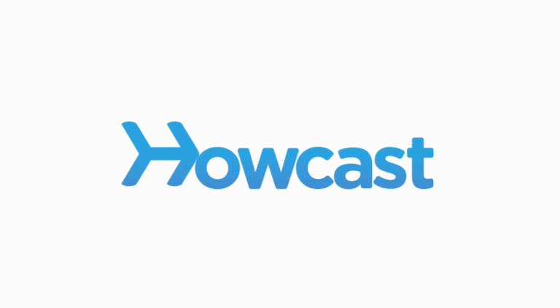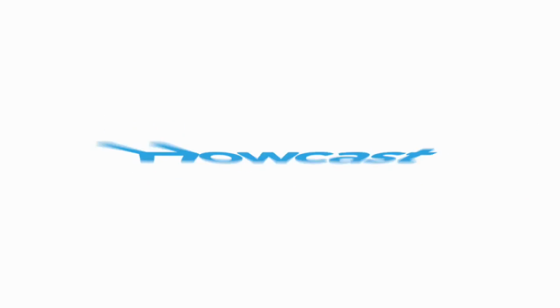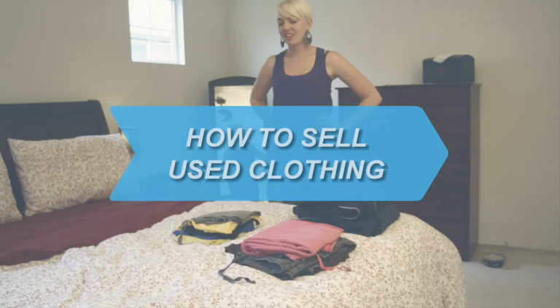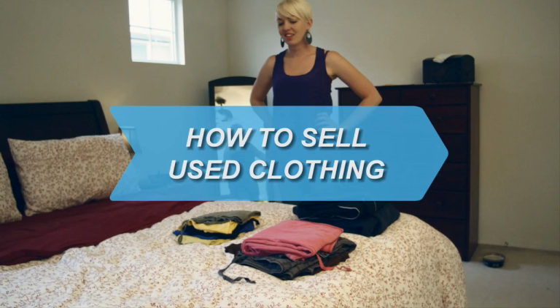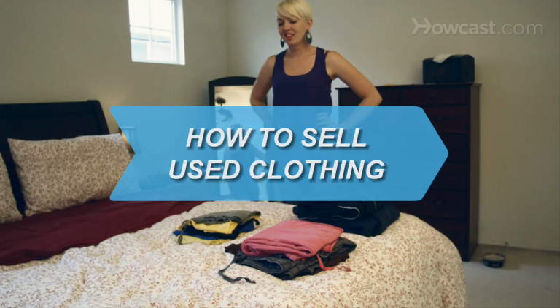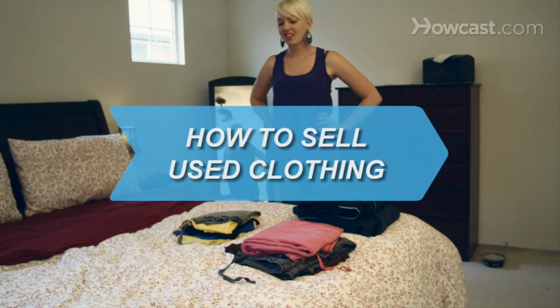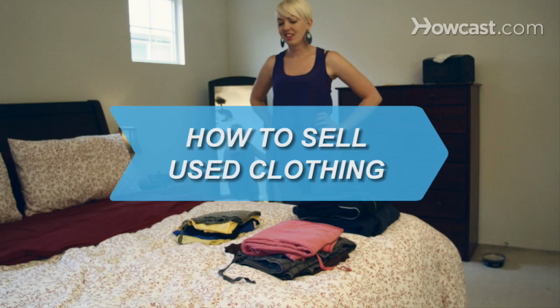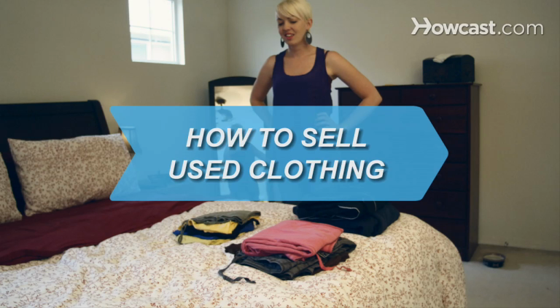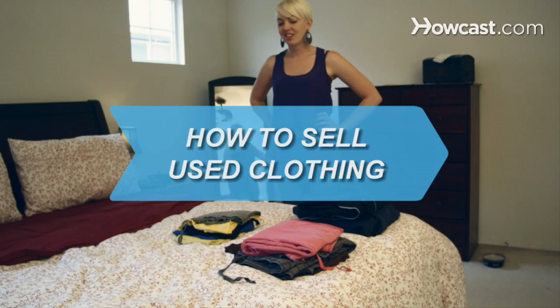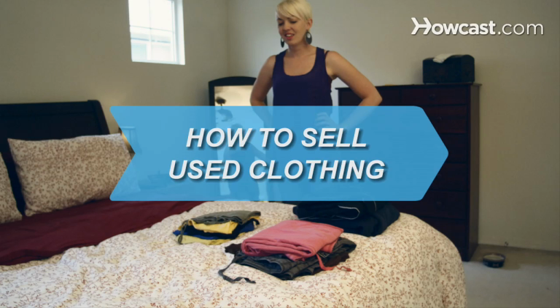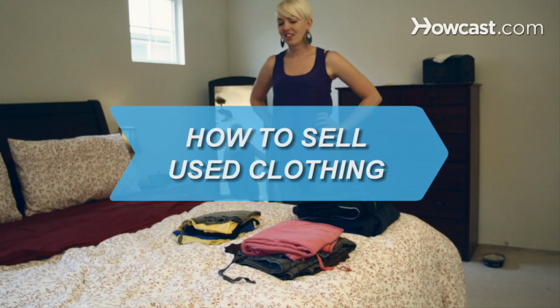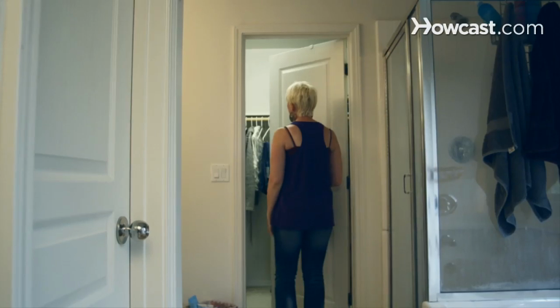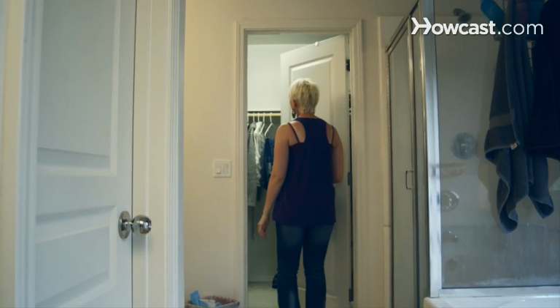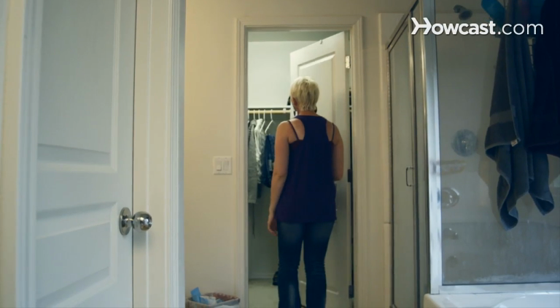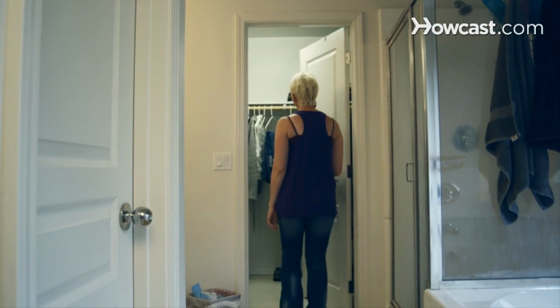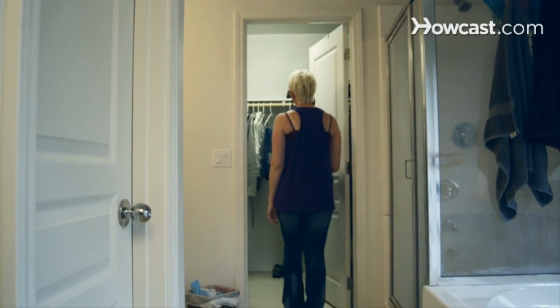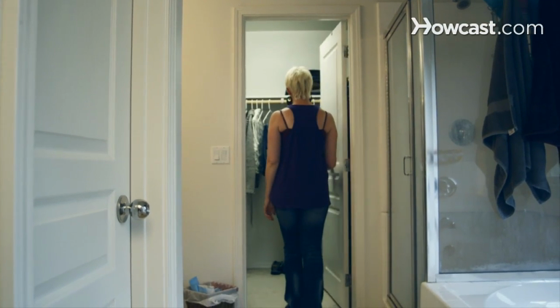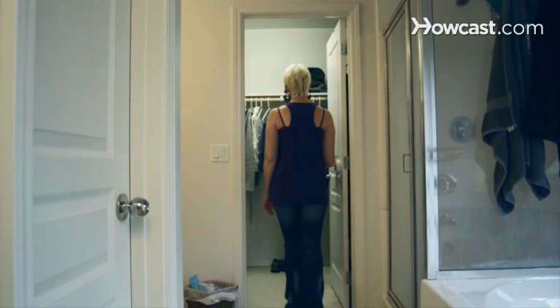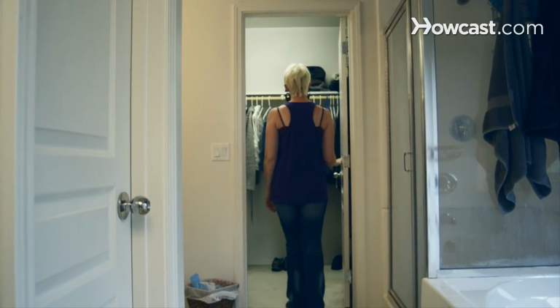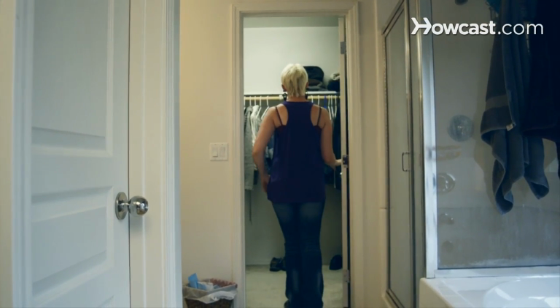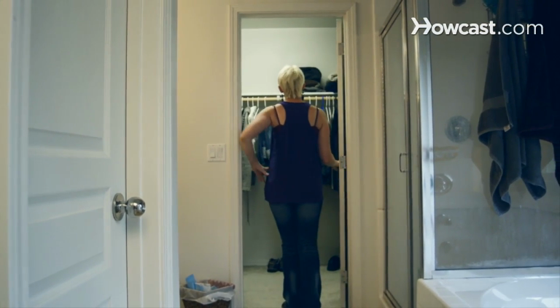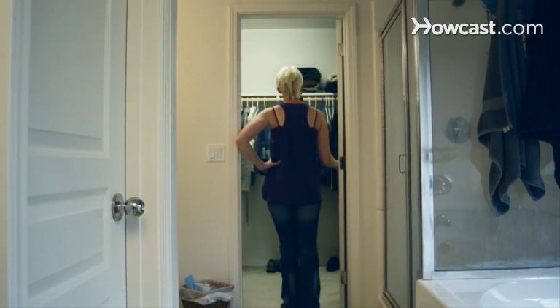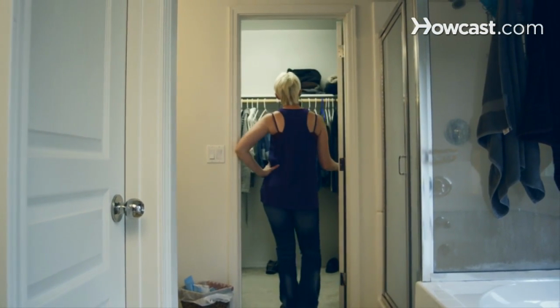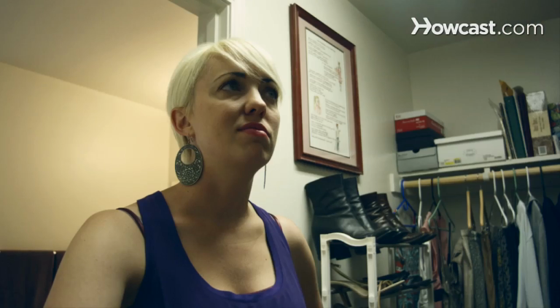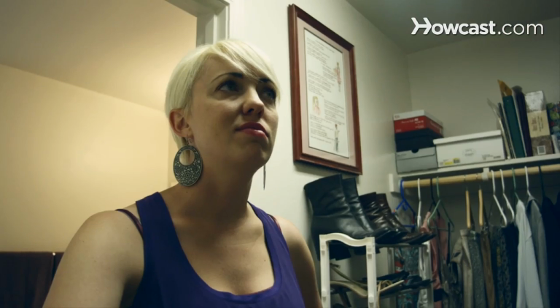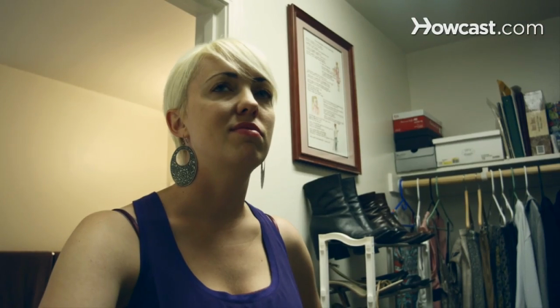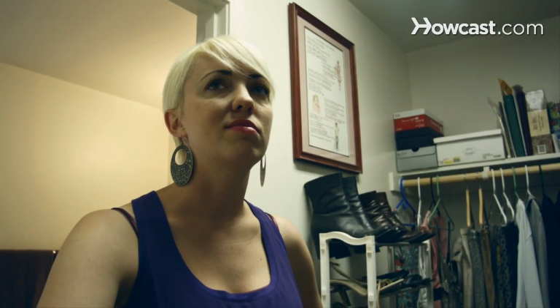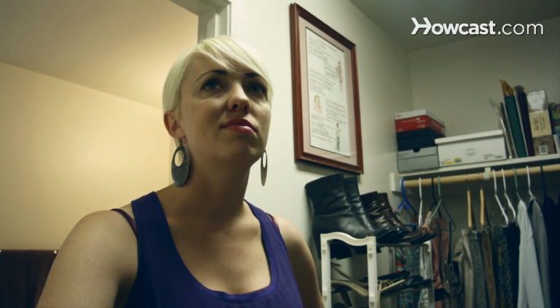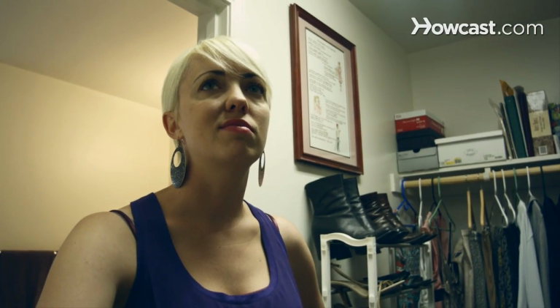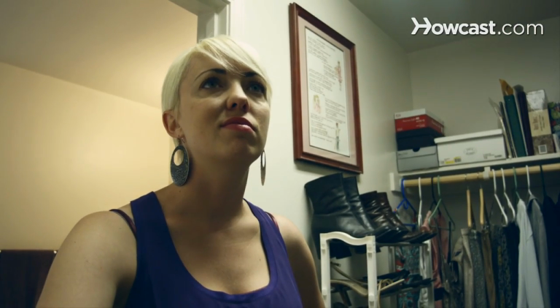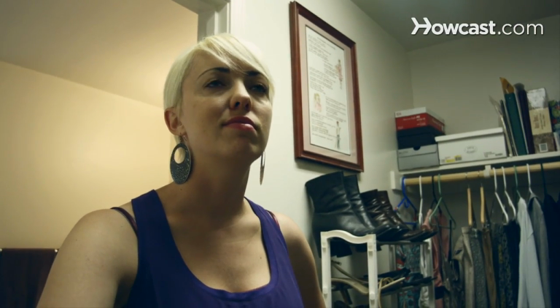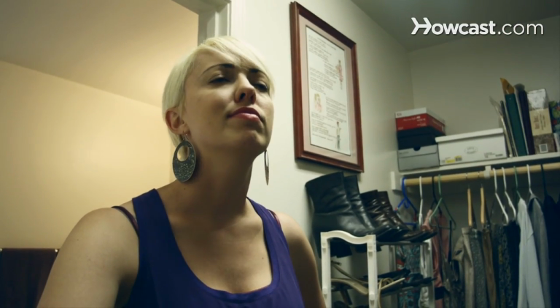How to sell used clothing. Make some extra cash by cleaning out your closets and clearing out the clutter with these tips.